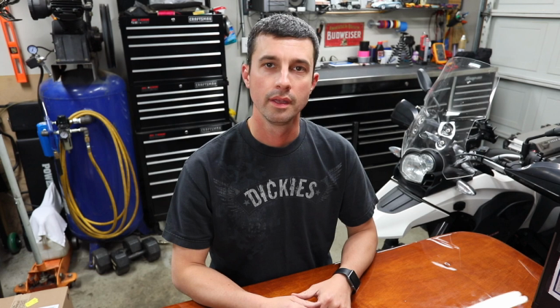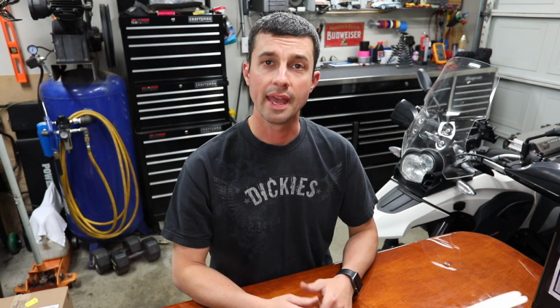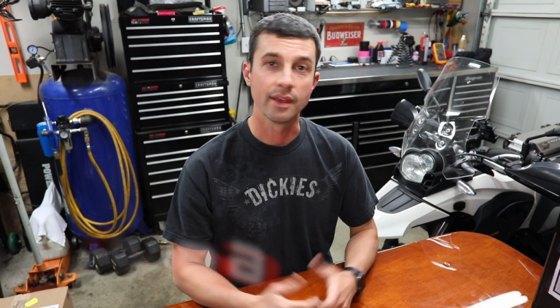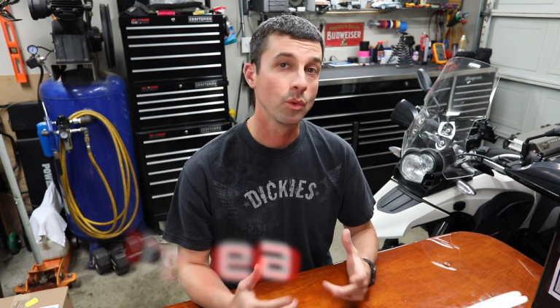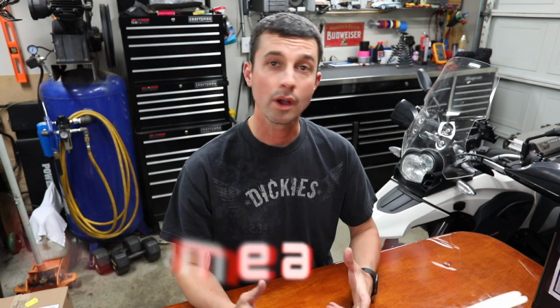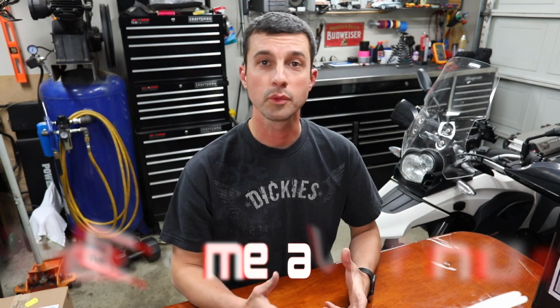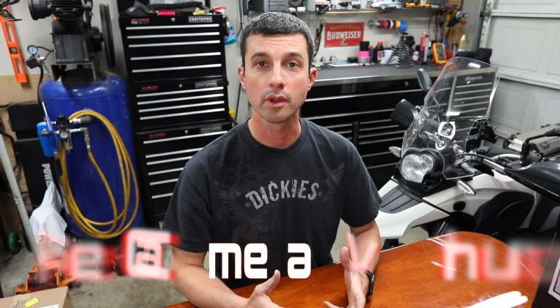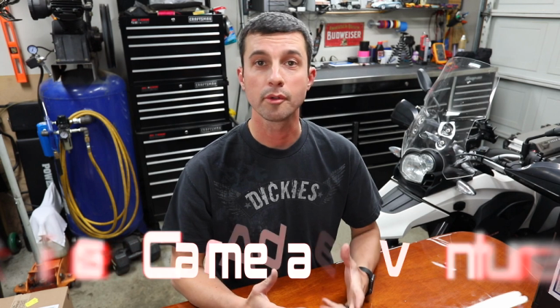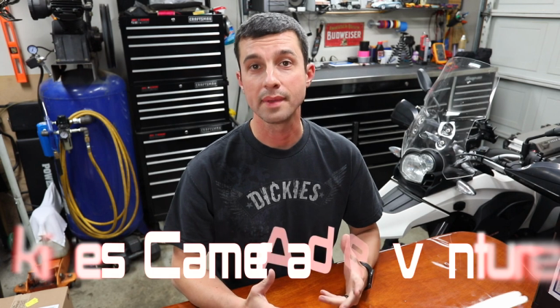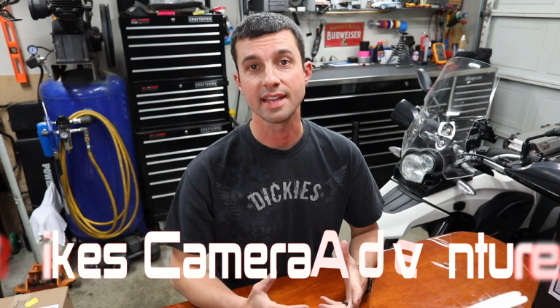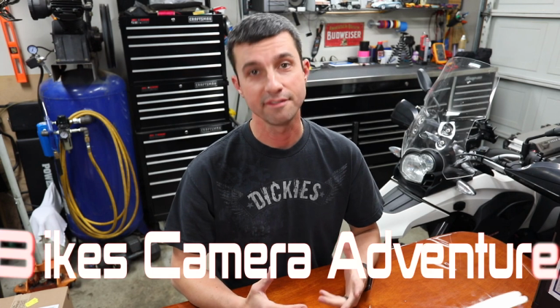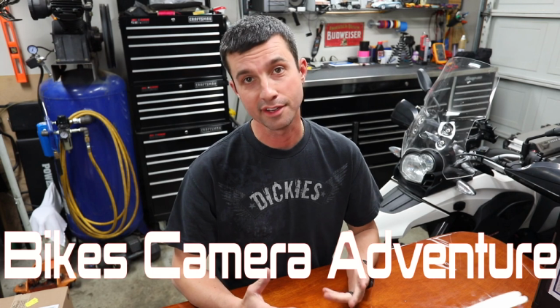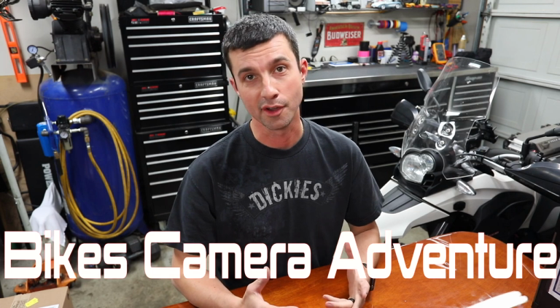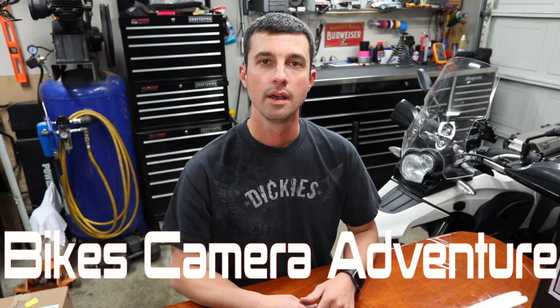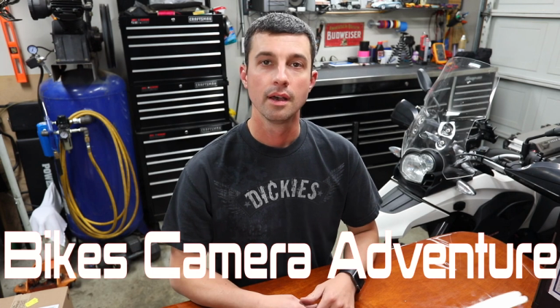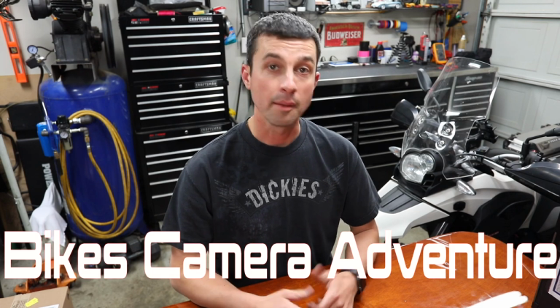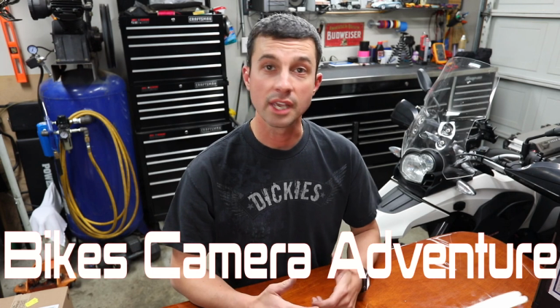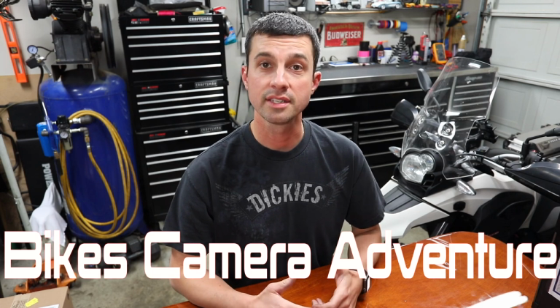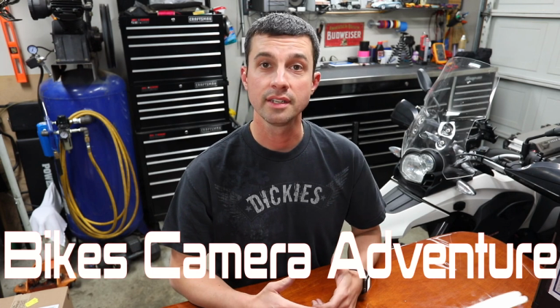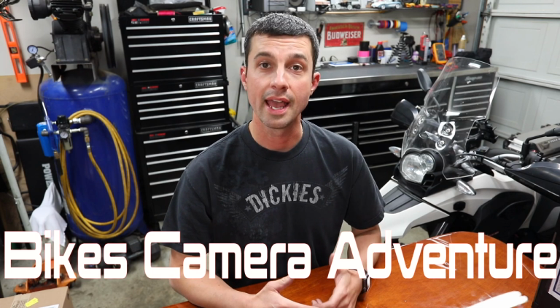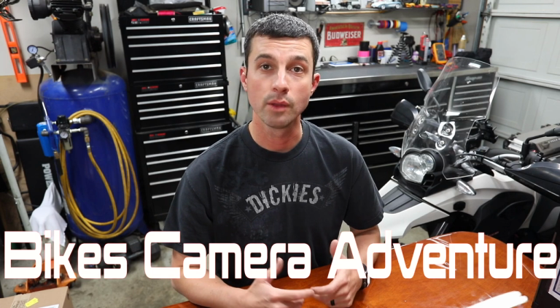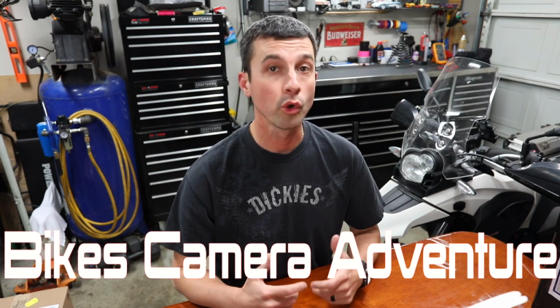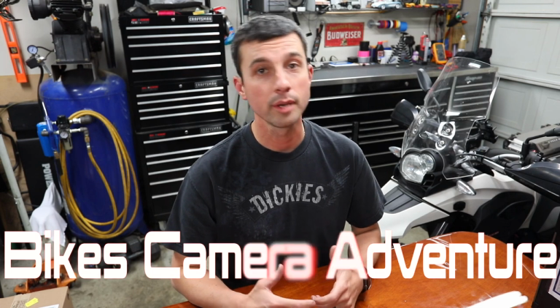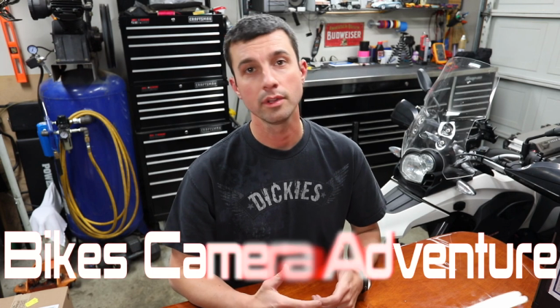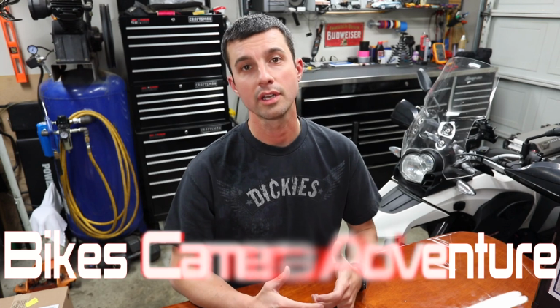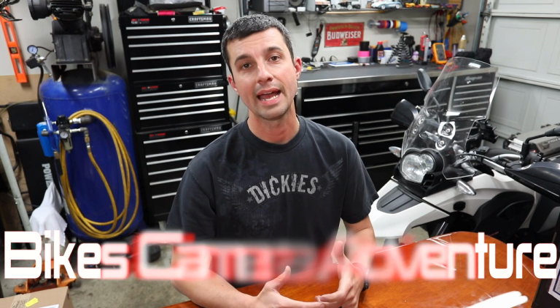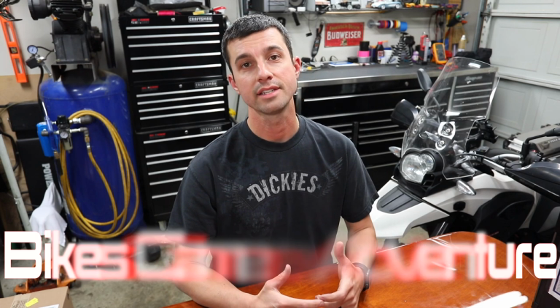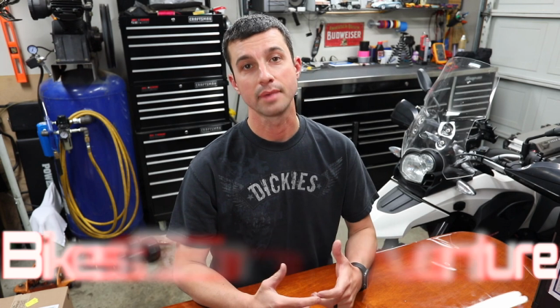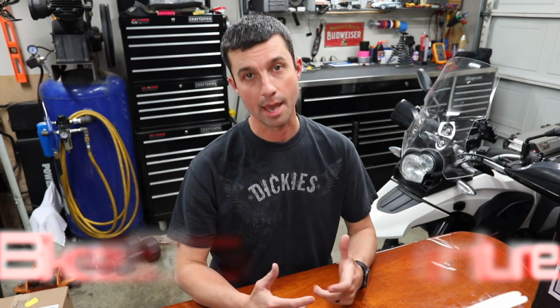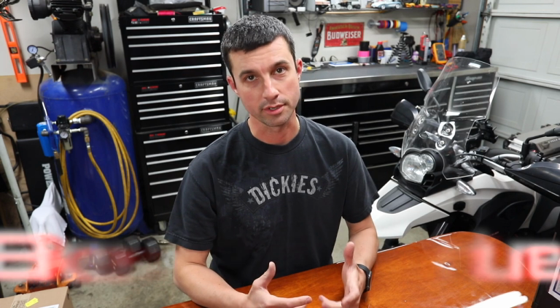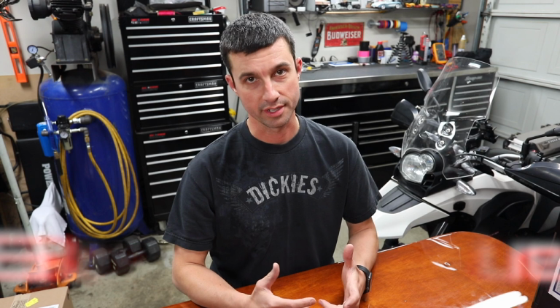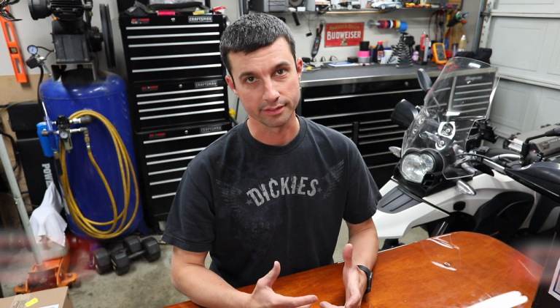Hey, welcome to another BSA video. I'm Jason, and we're gonna be looking at some camera stuff.